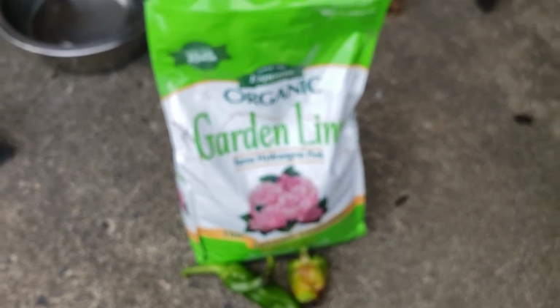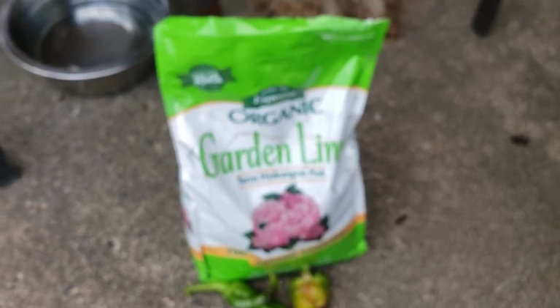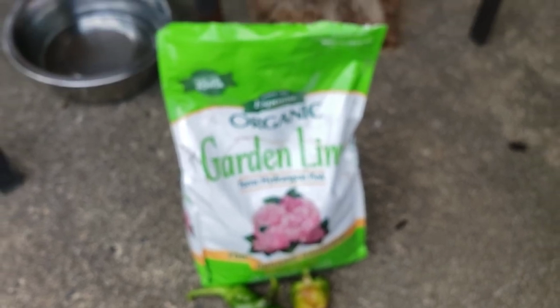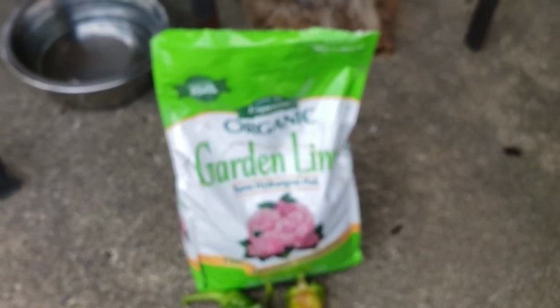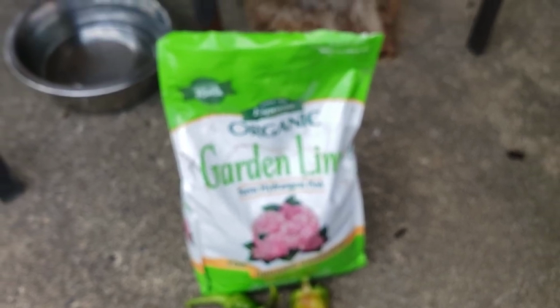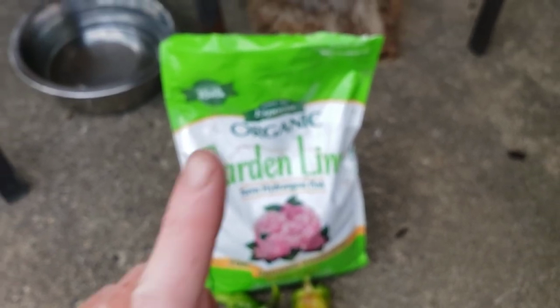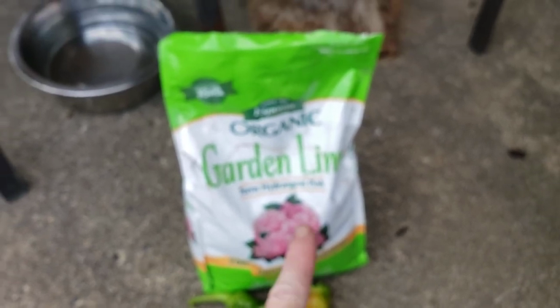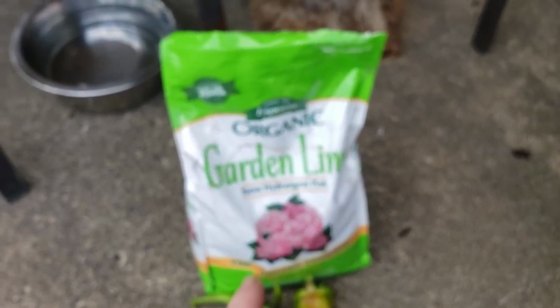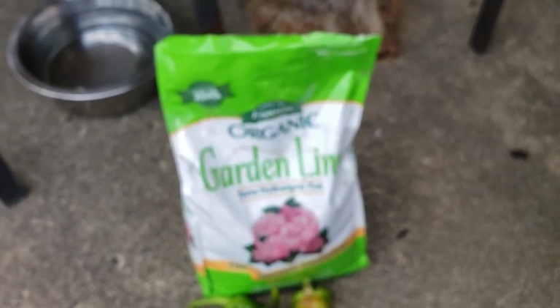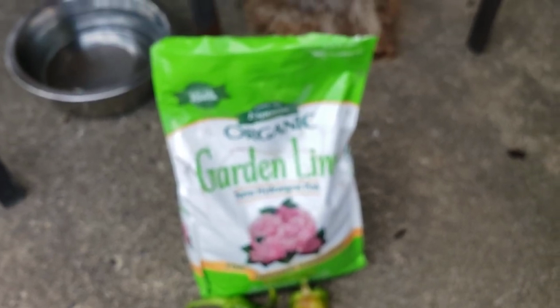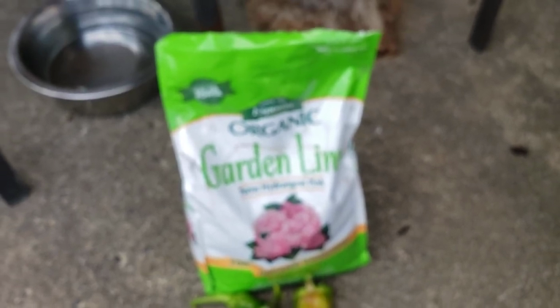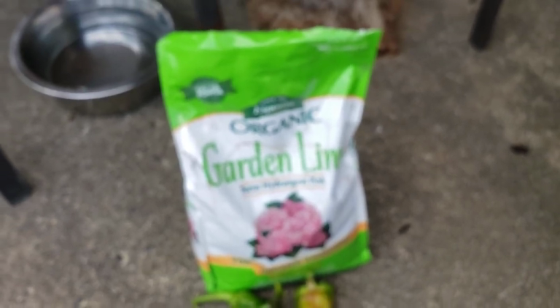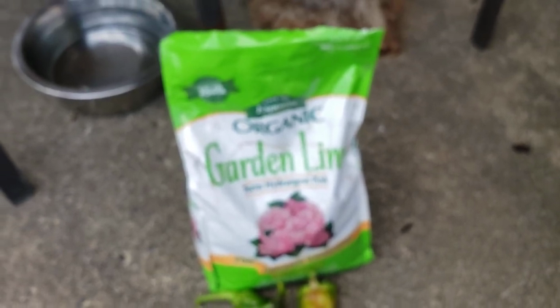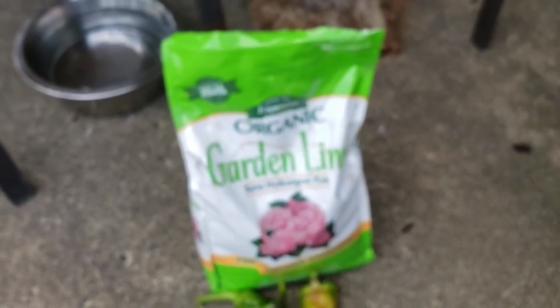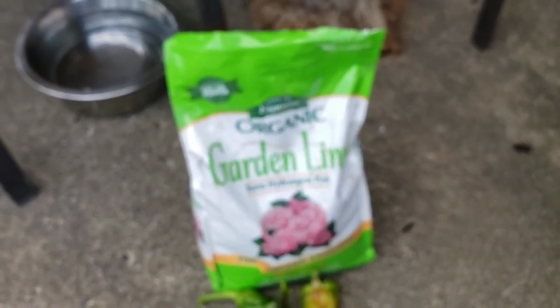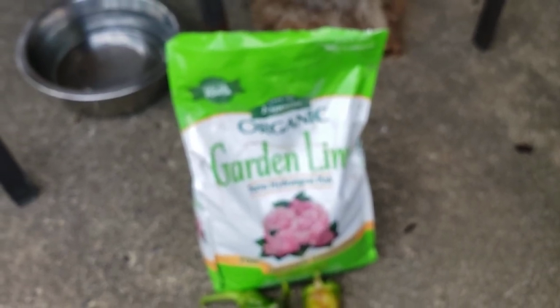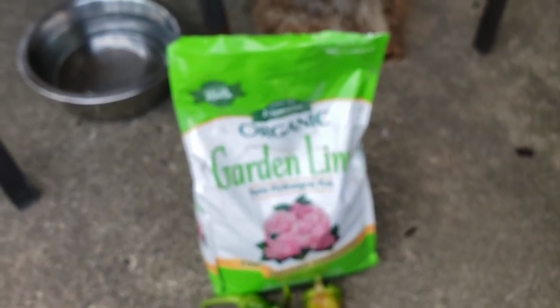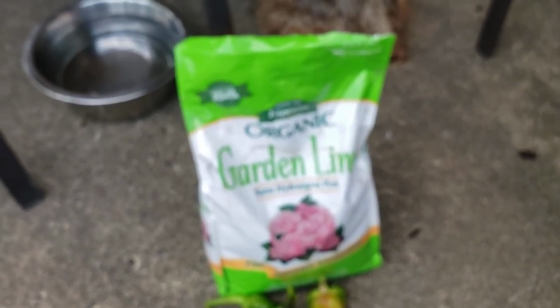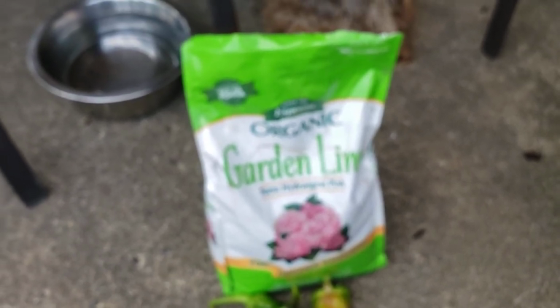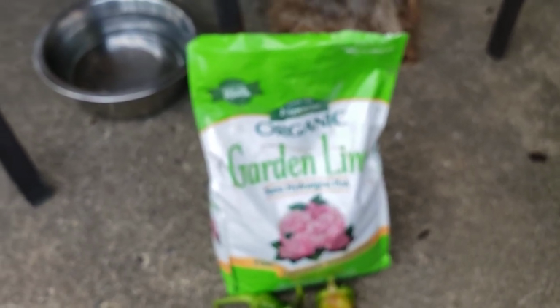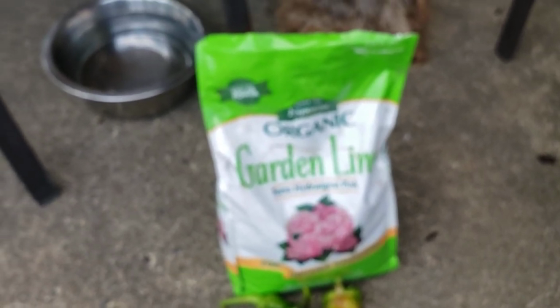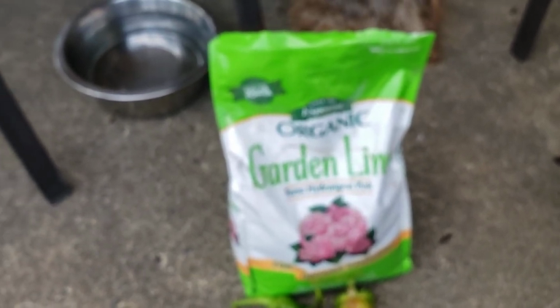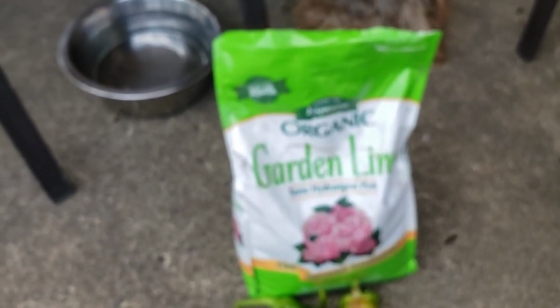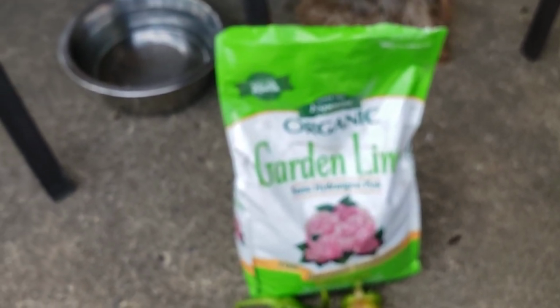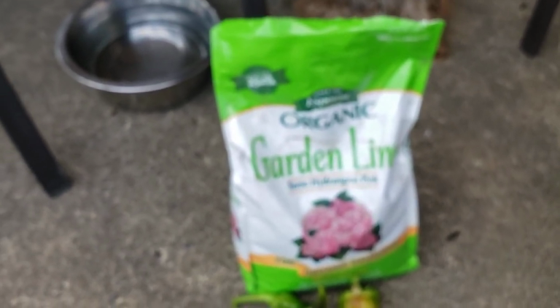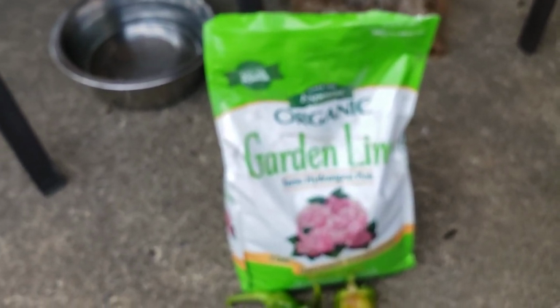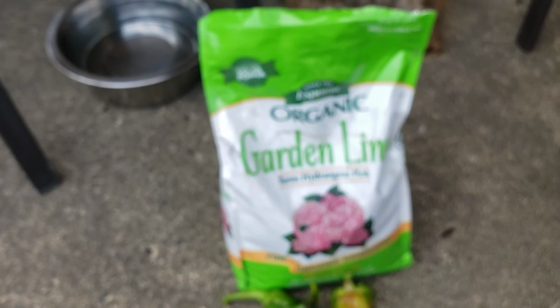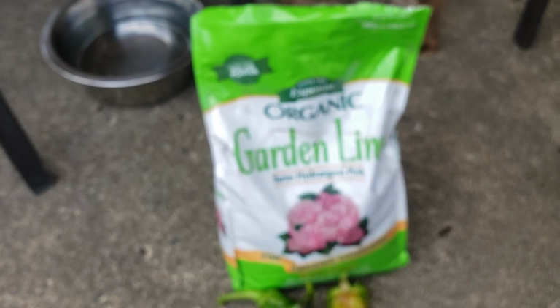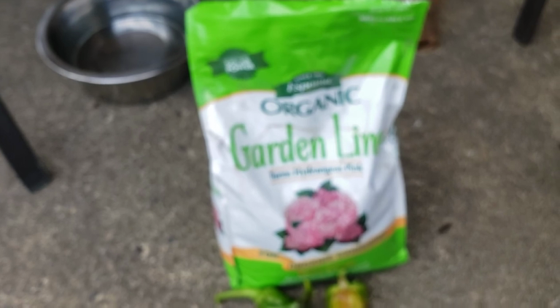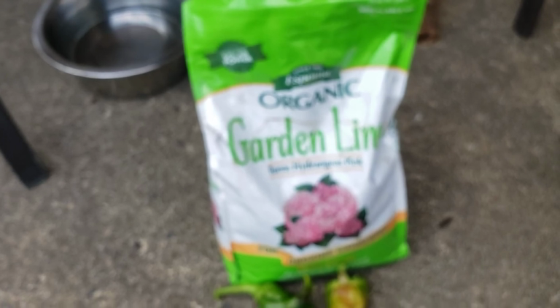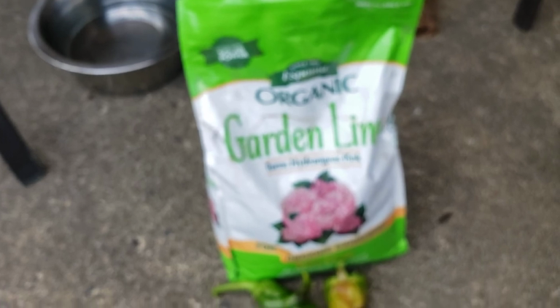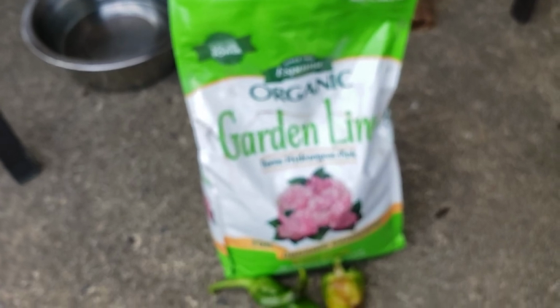That is what I'm treating my peppers with for the blossom end rot, and I will keep you posted on how things go.